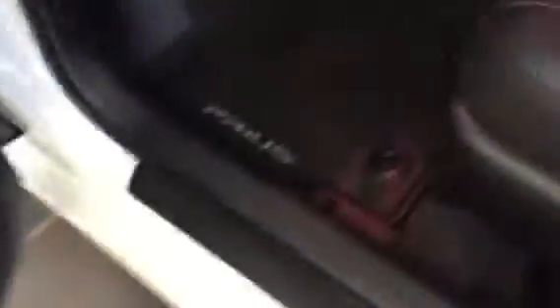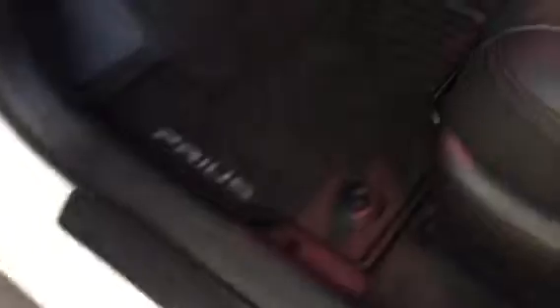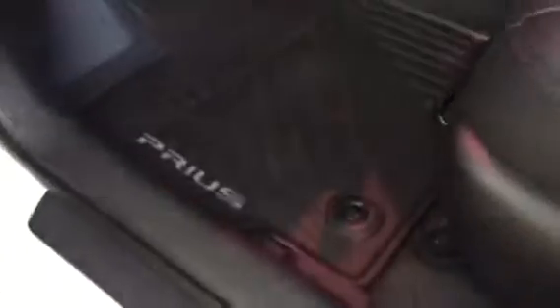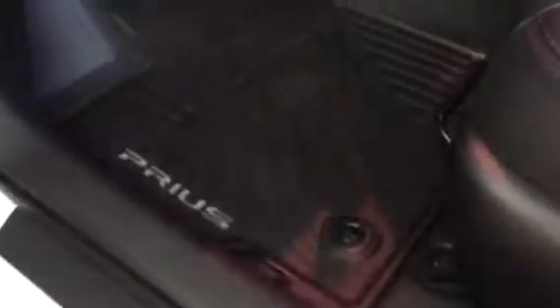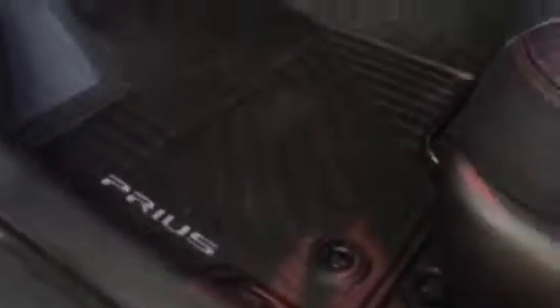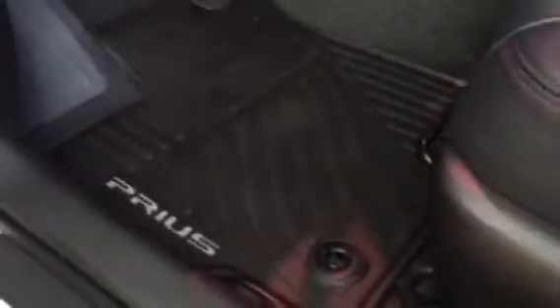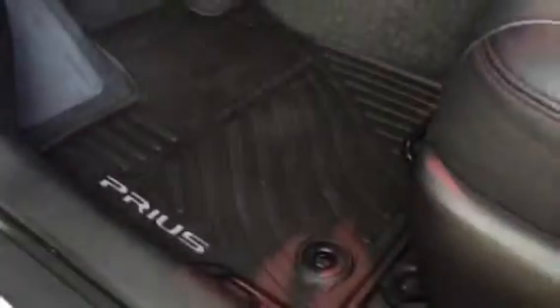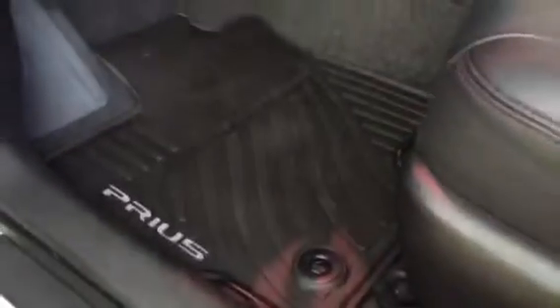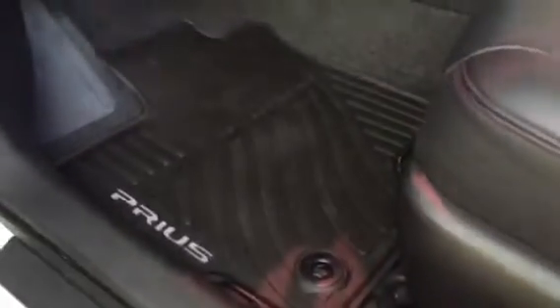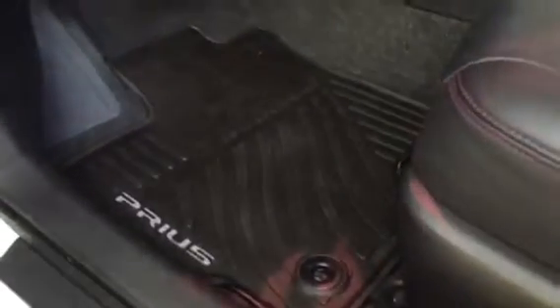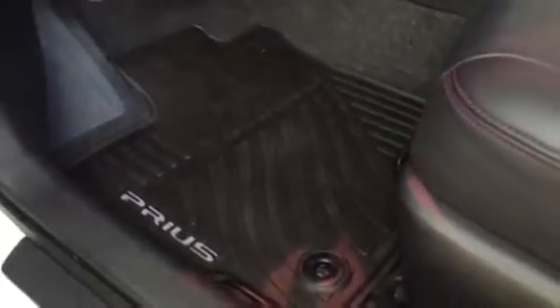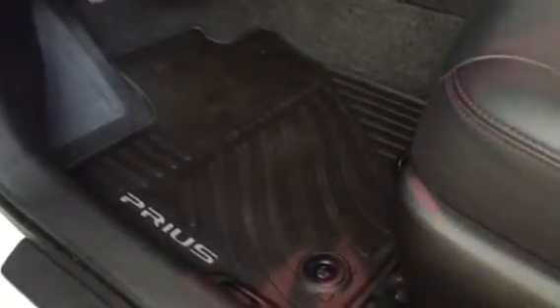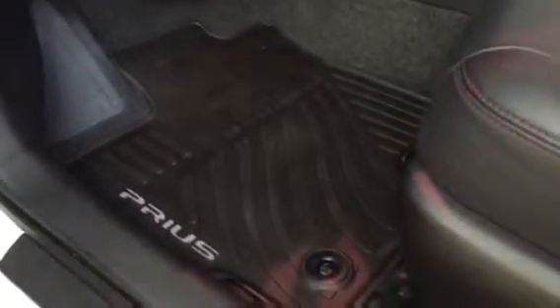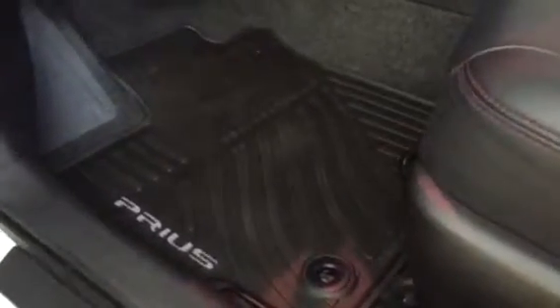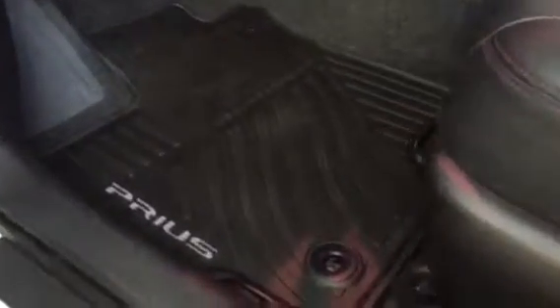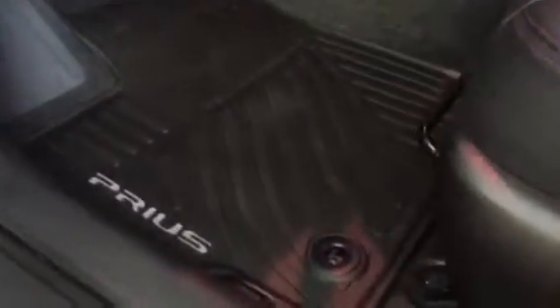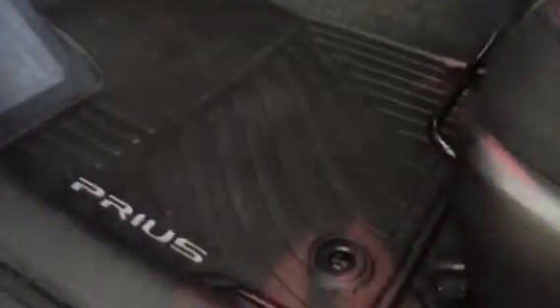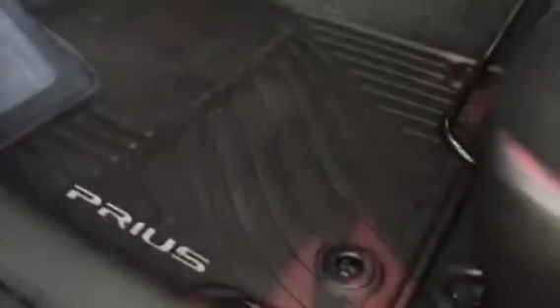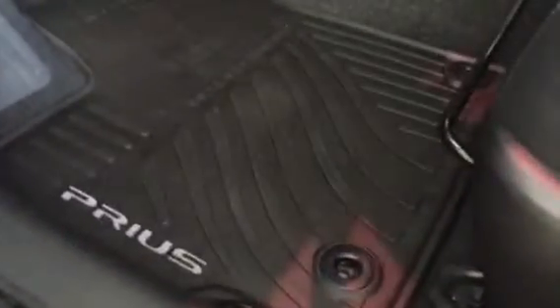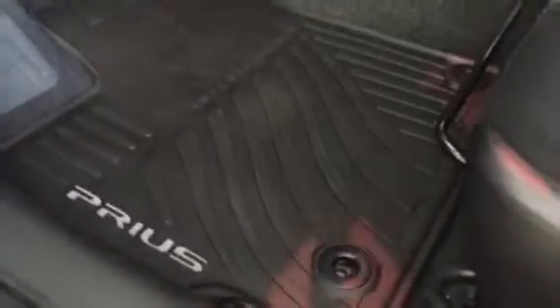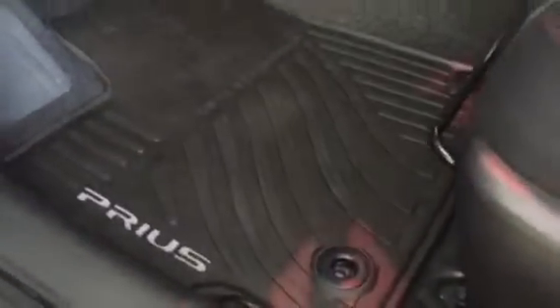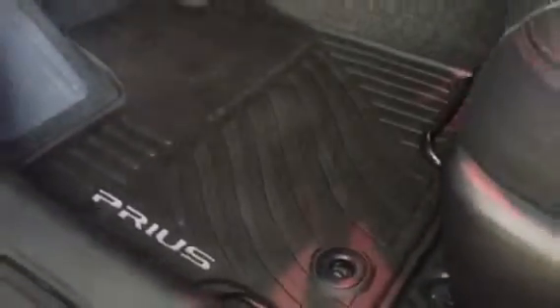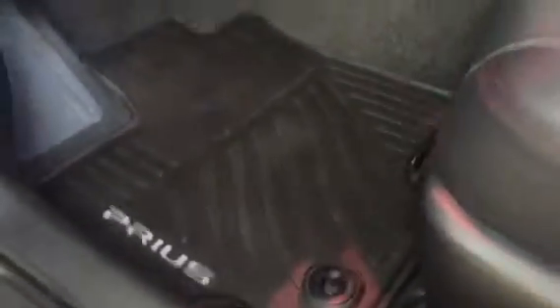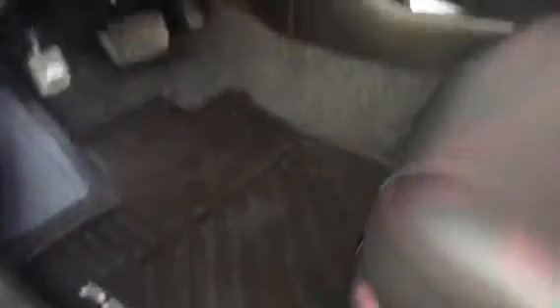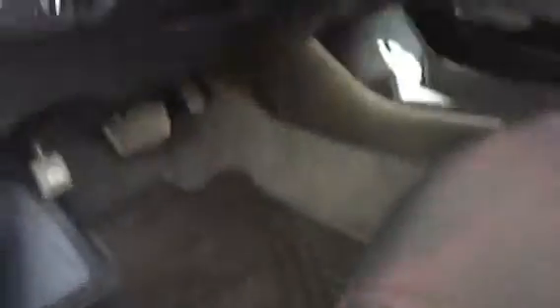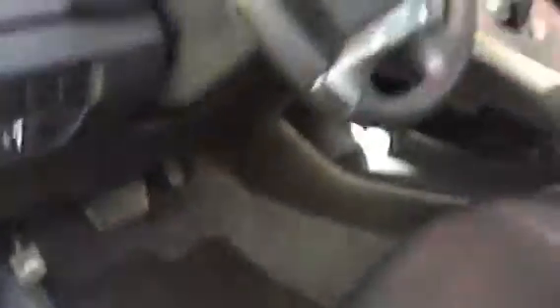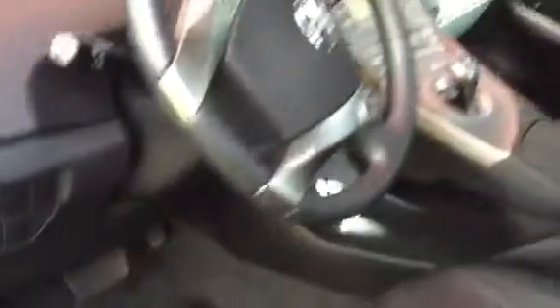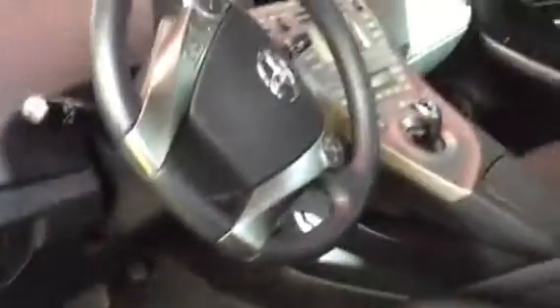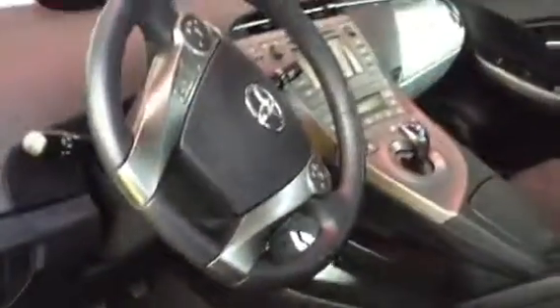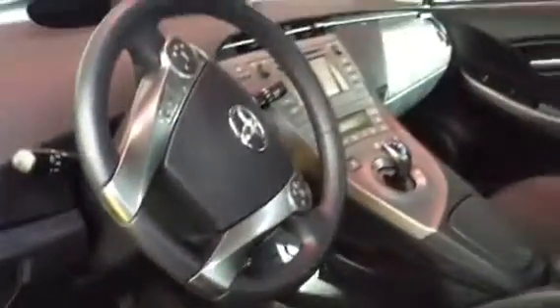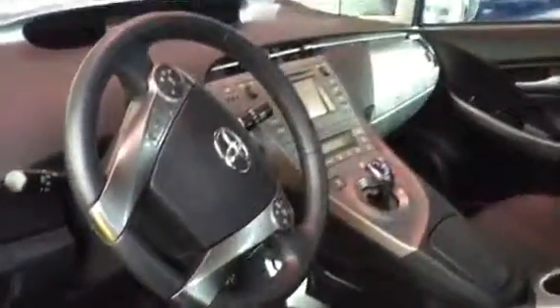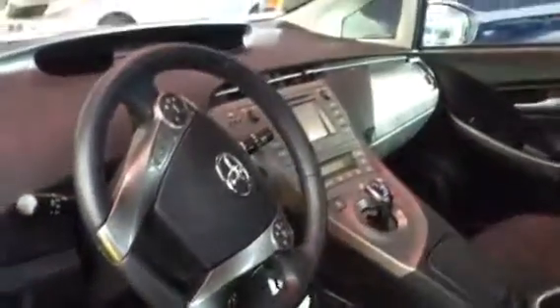You want to have a nice, clean, custom-fit mats for your car, and these all-weather mats are terrific.